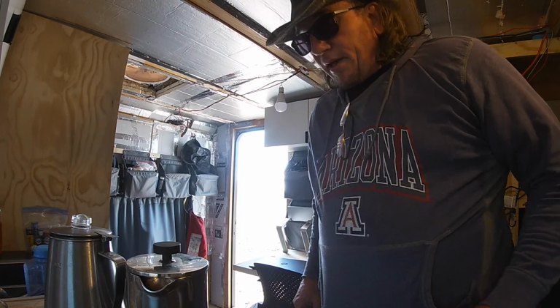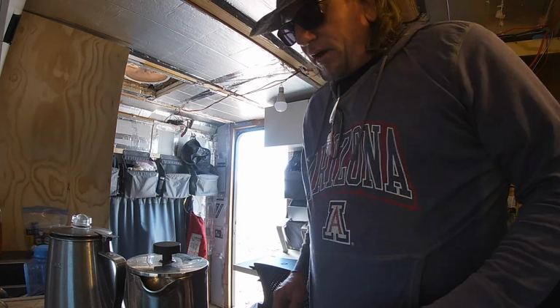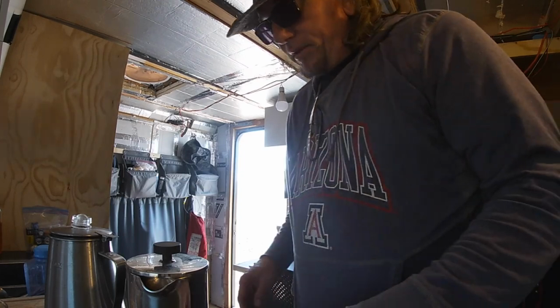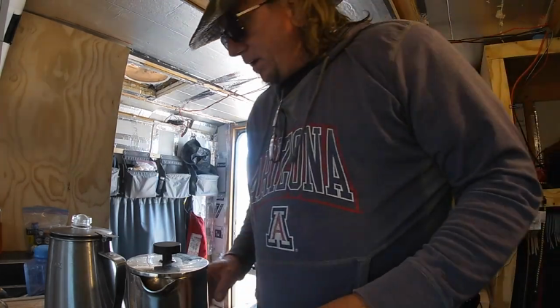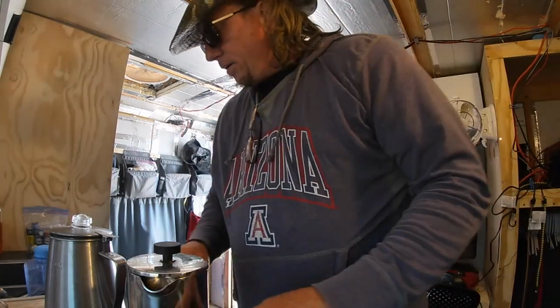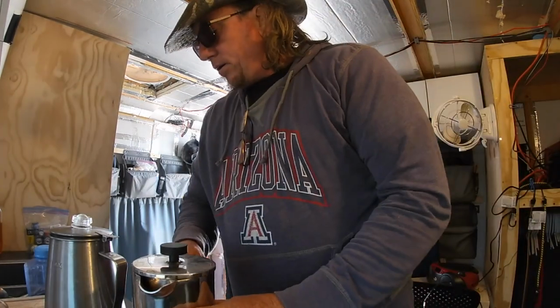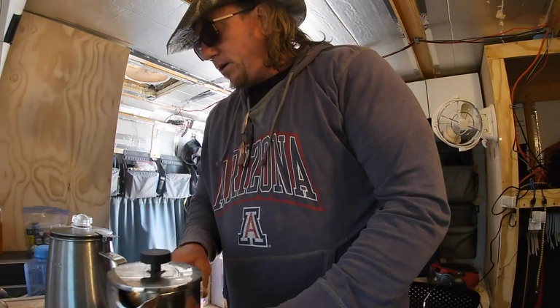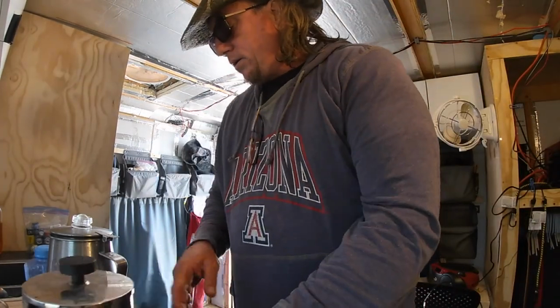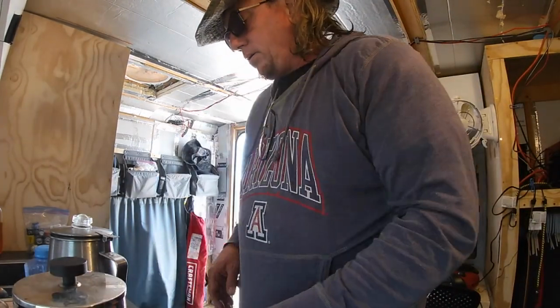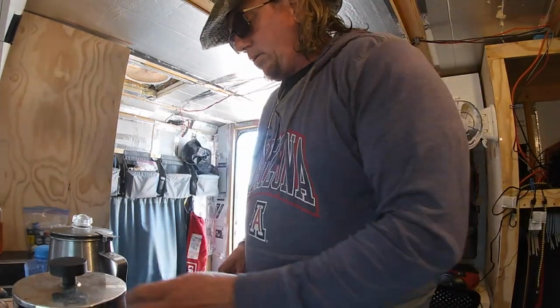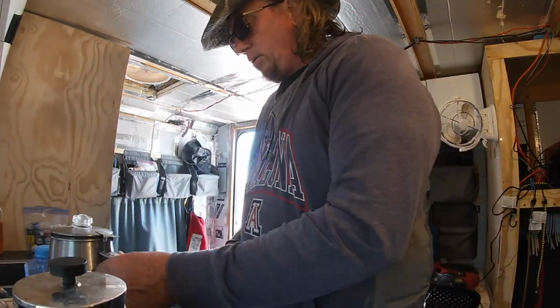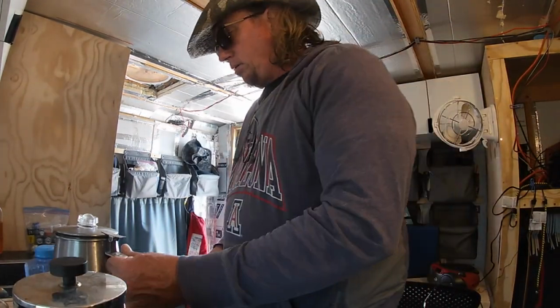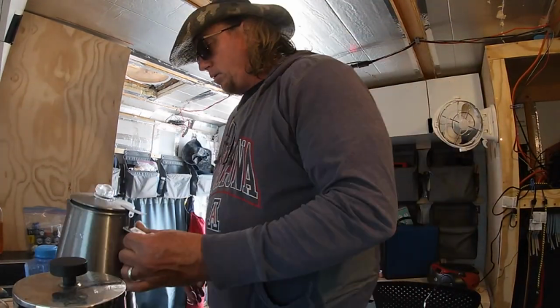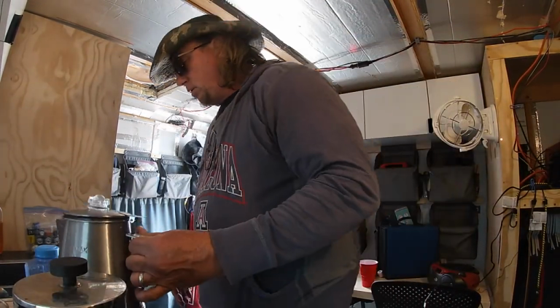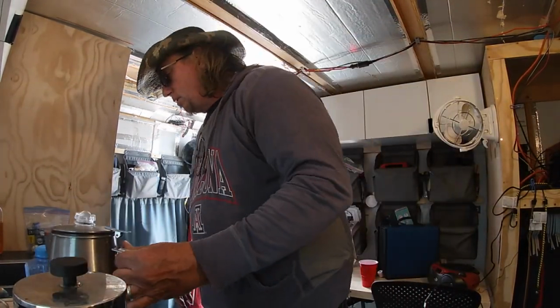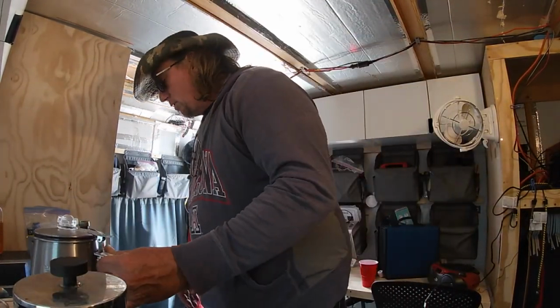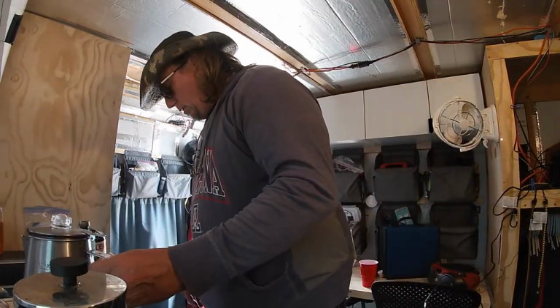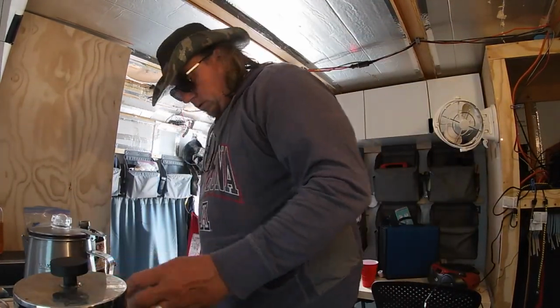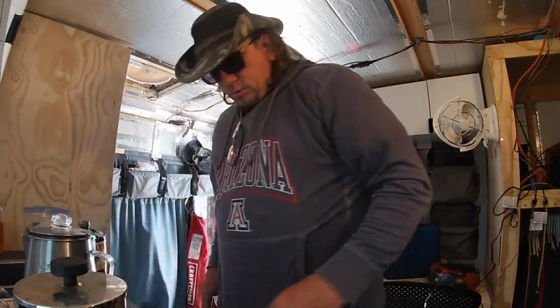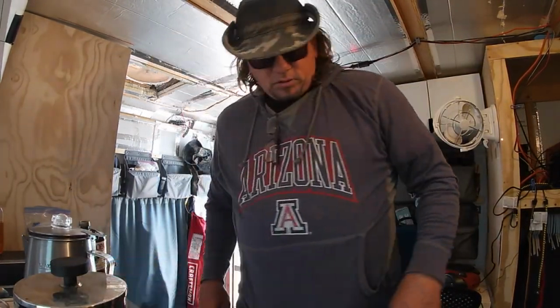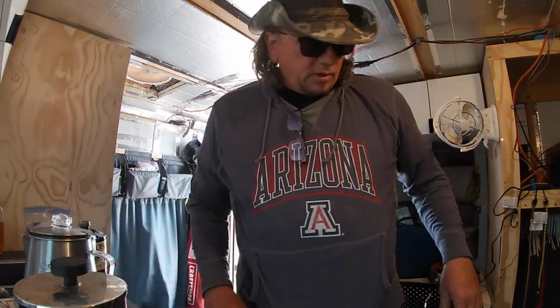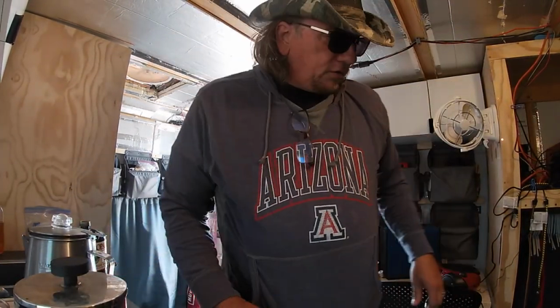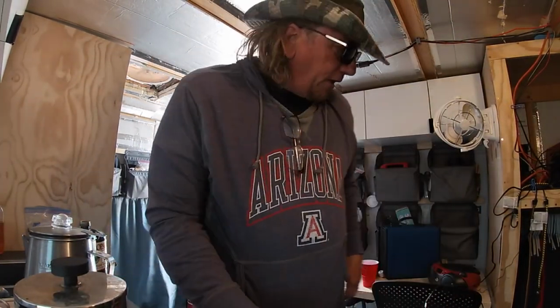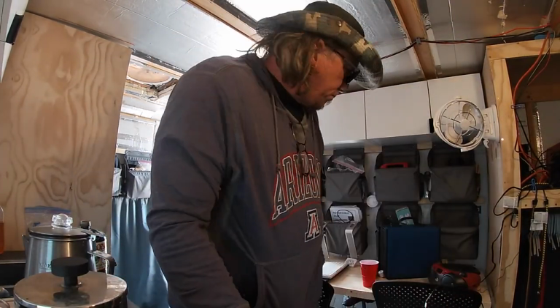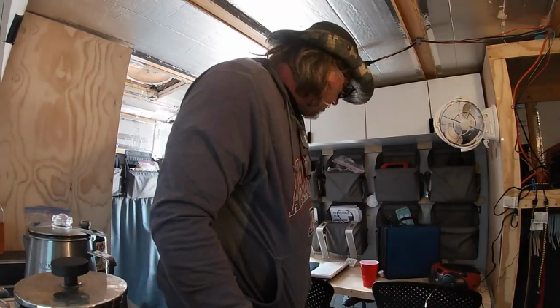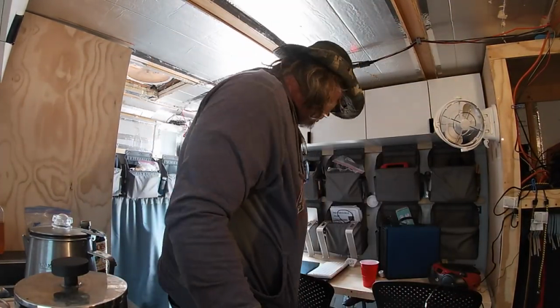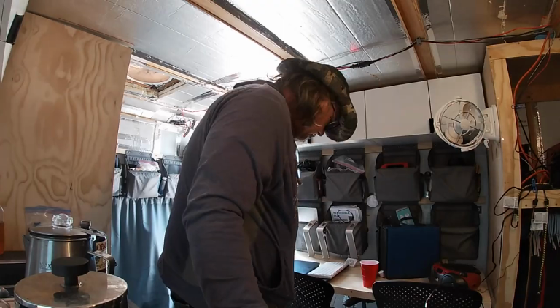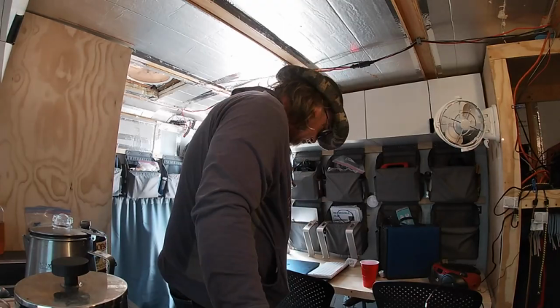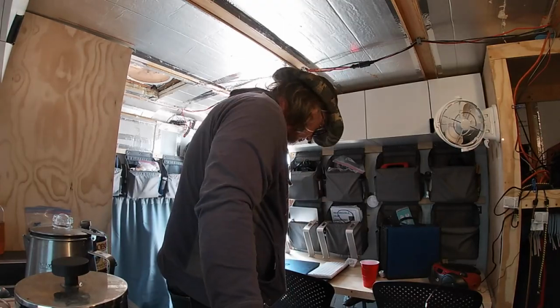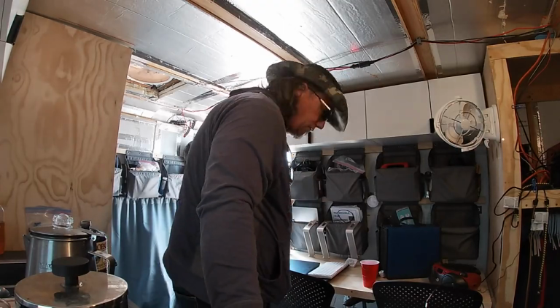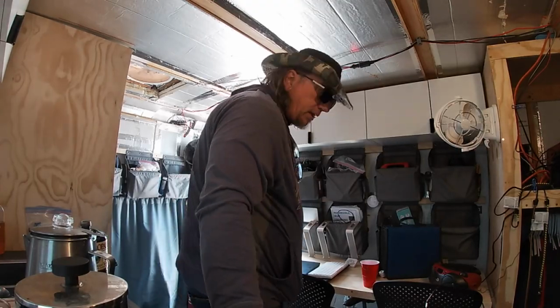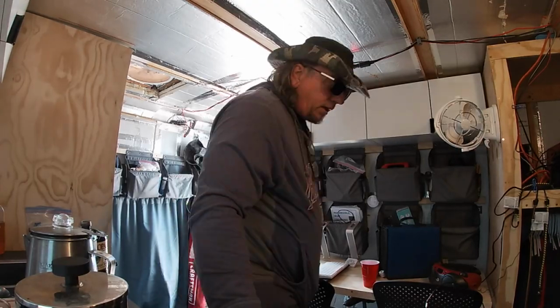Time to pack up and get out of here. This is my least favorite part of the day.